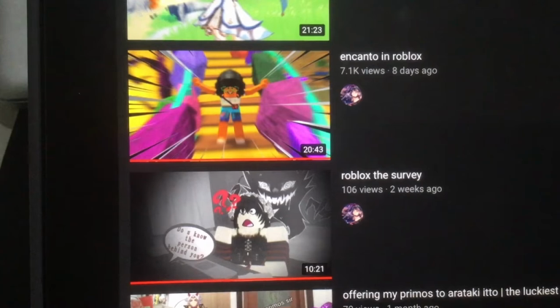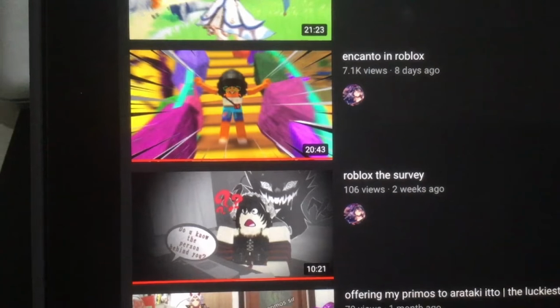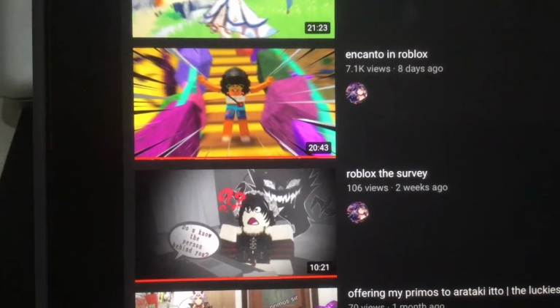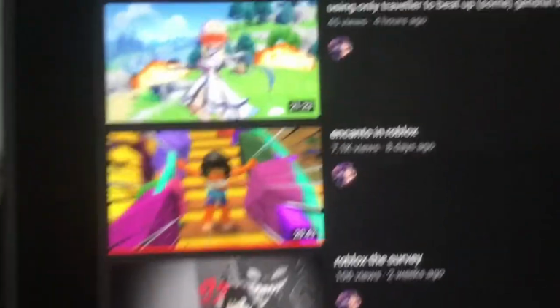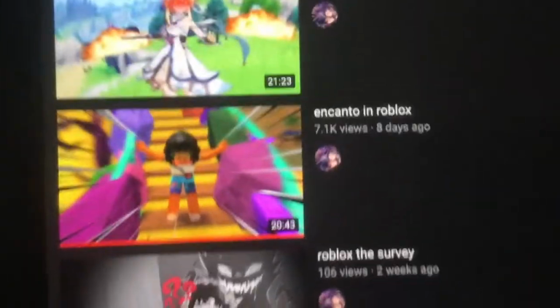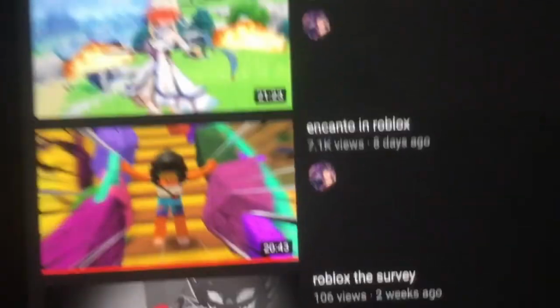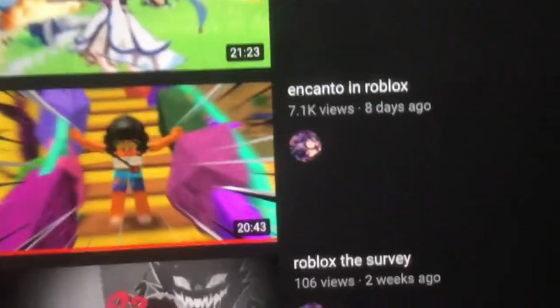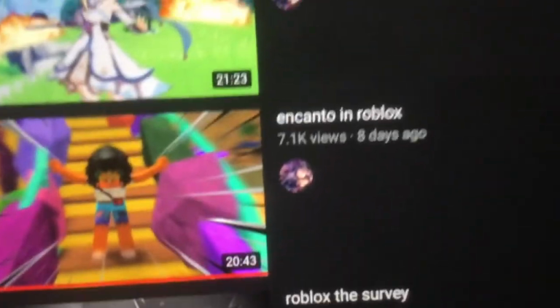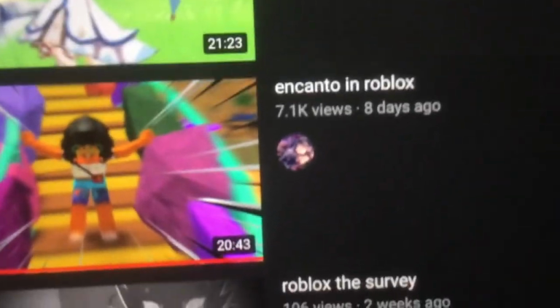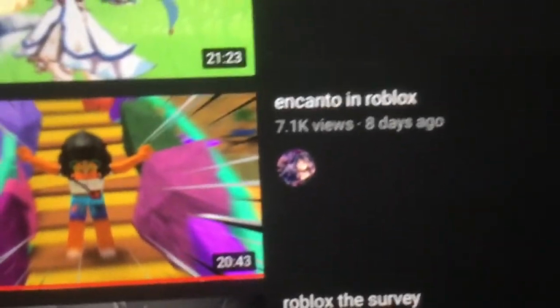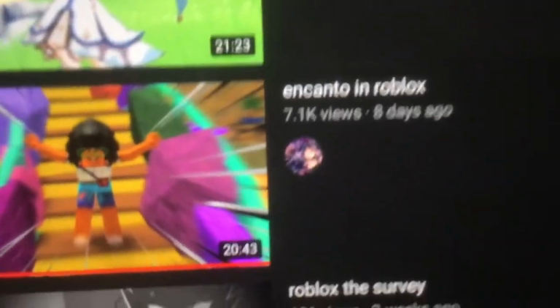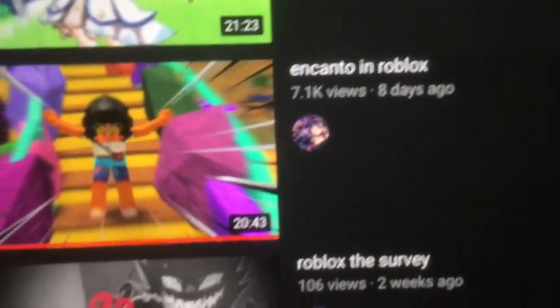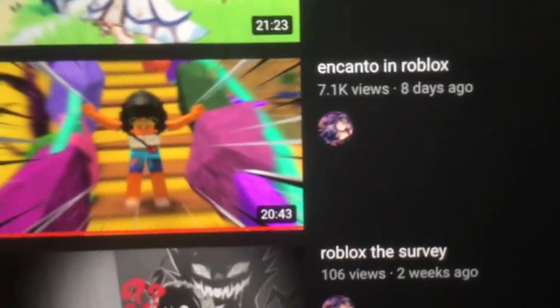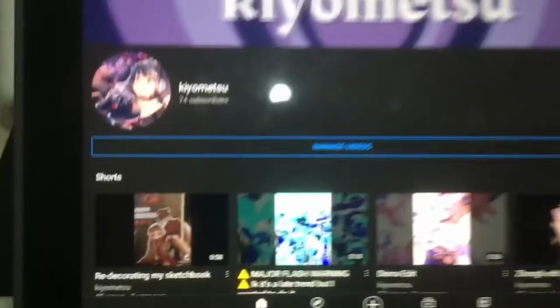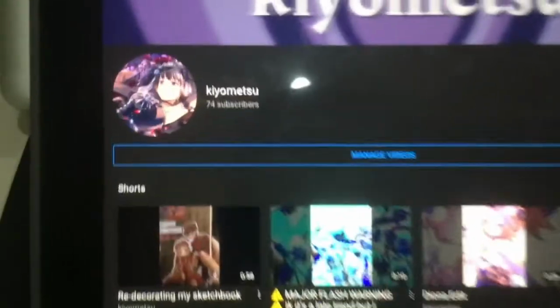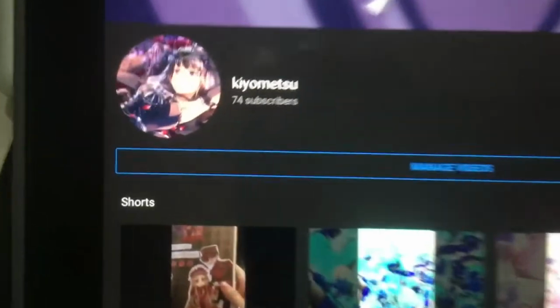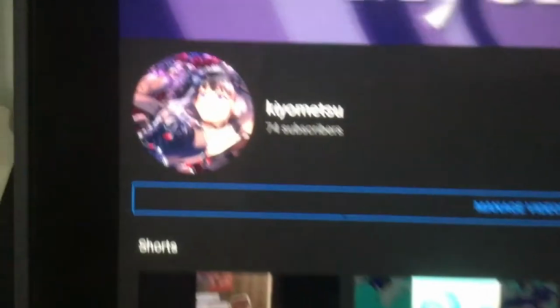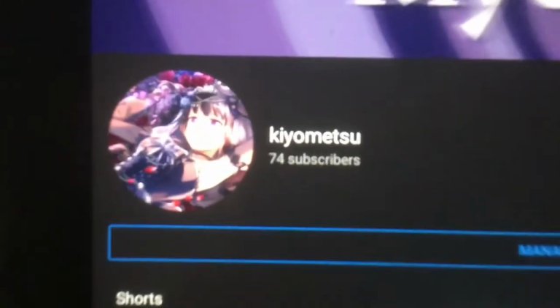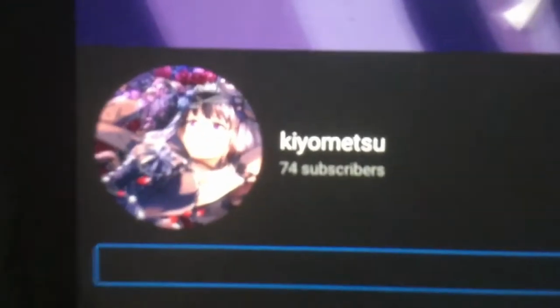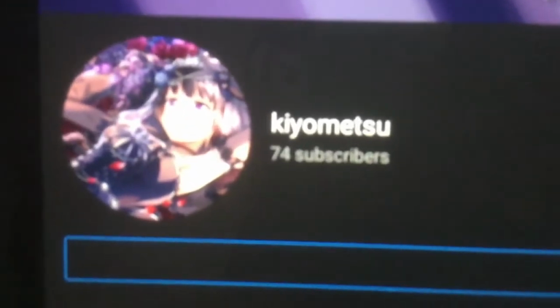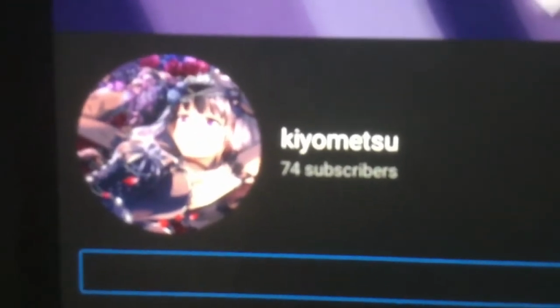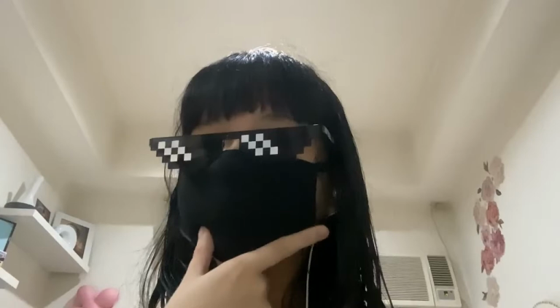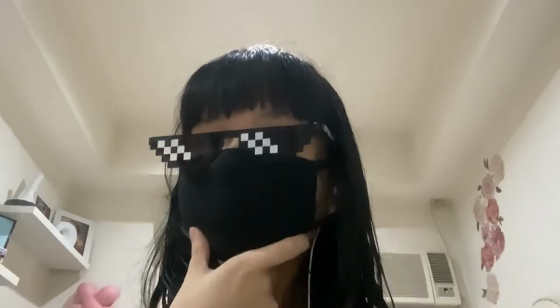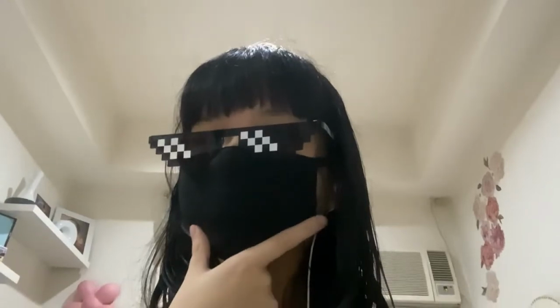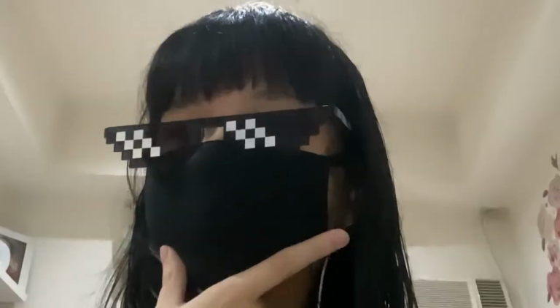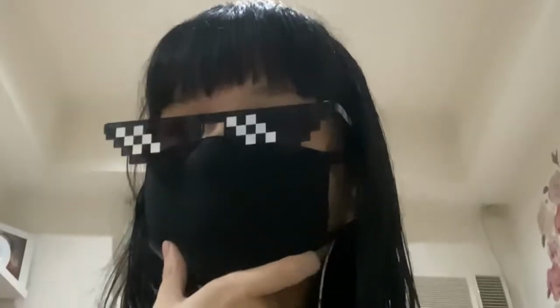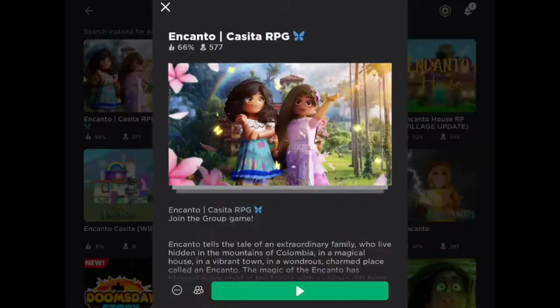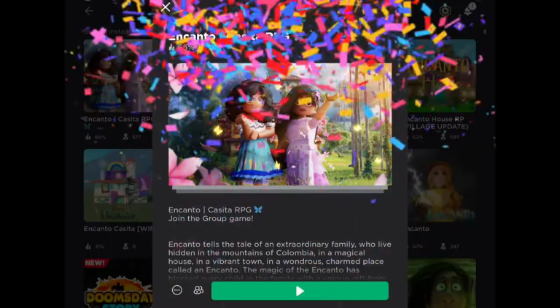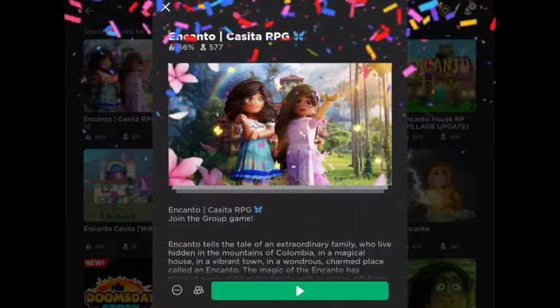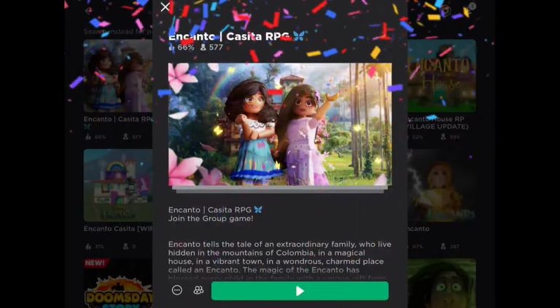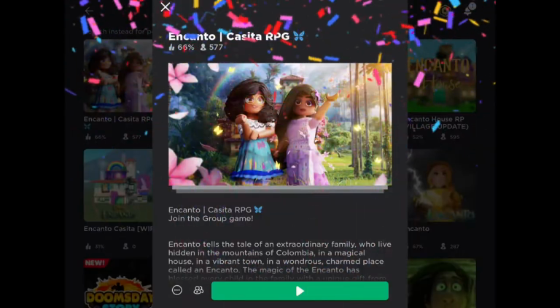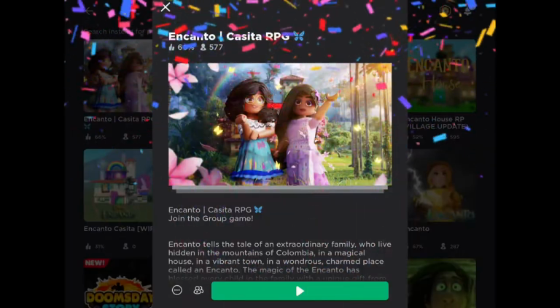To celebrate my Encanto in Roblox video's rising popularity and my fast rising sub count, I decided to visit another casita in Roblox.